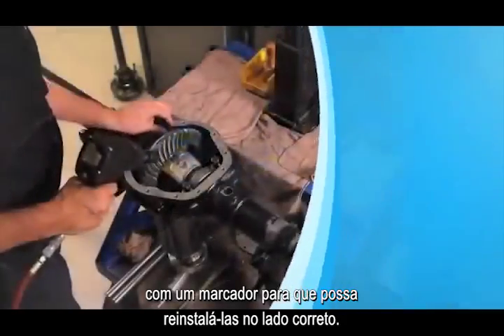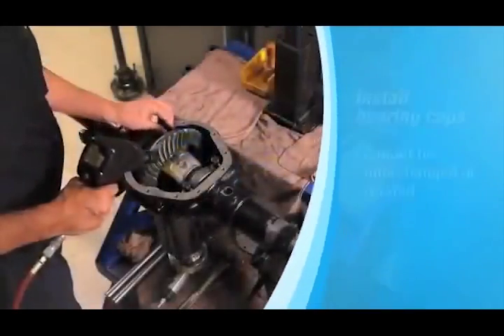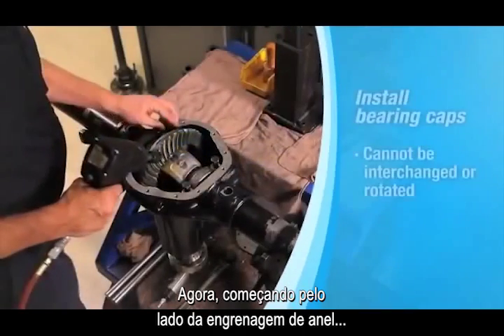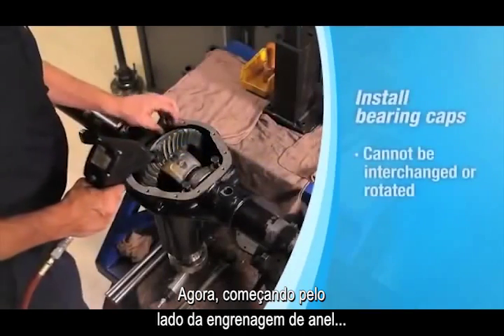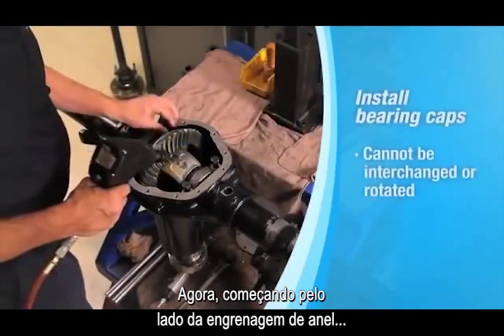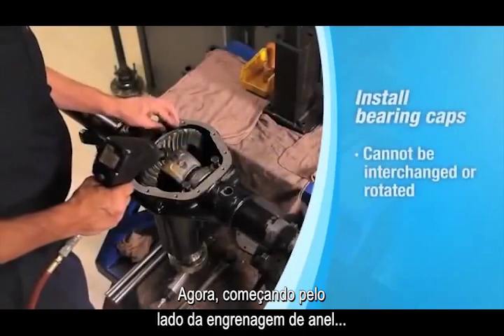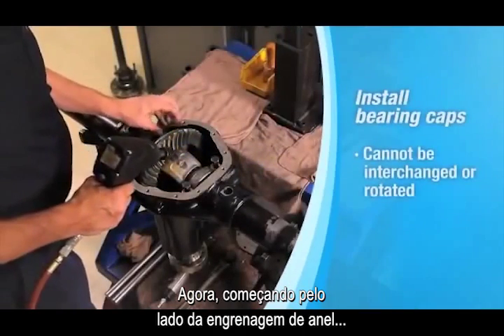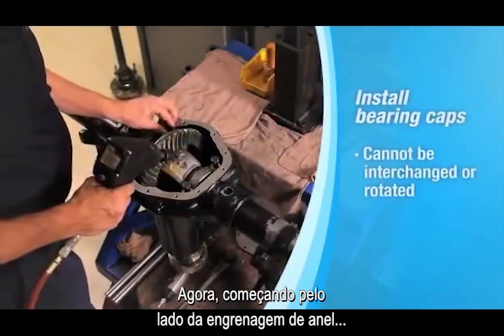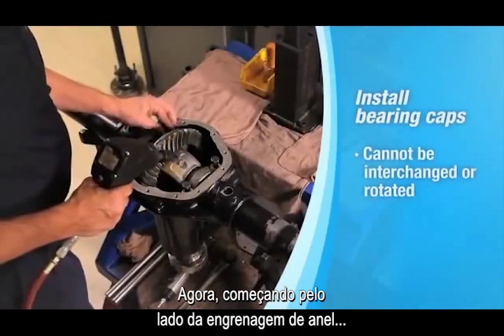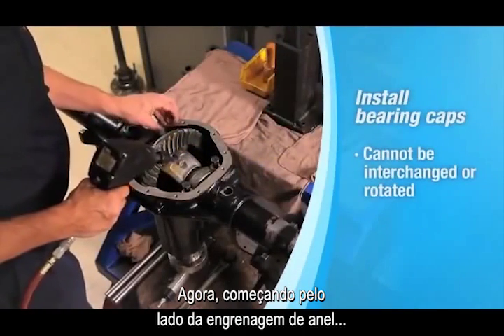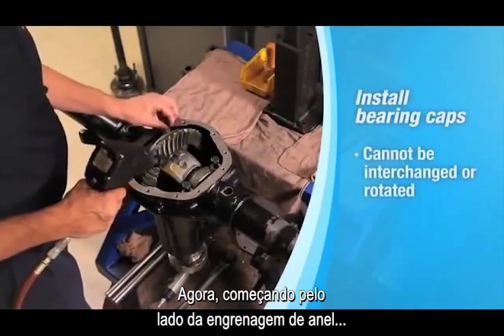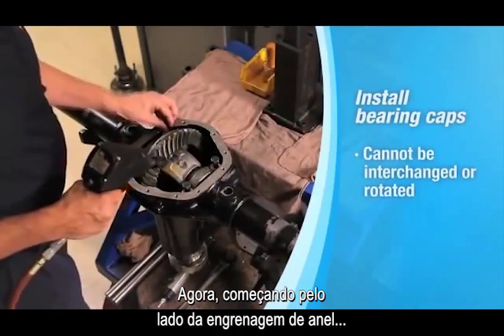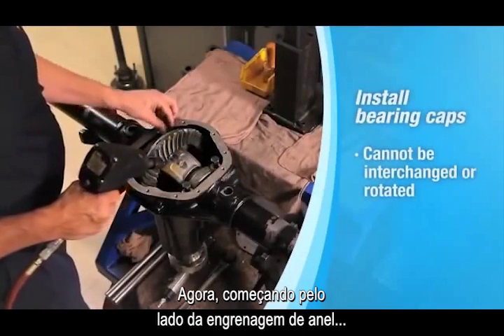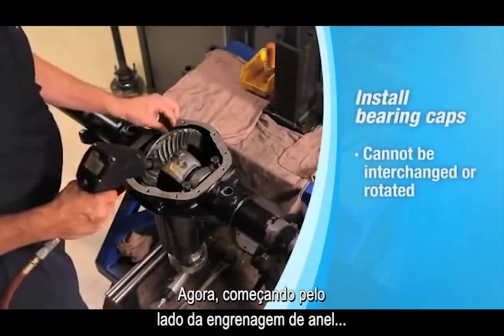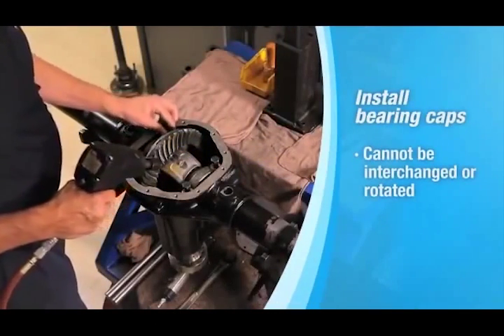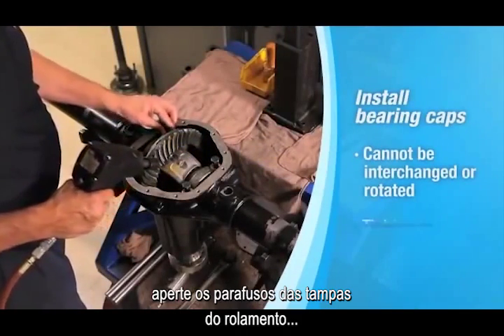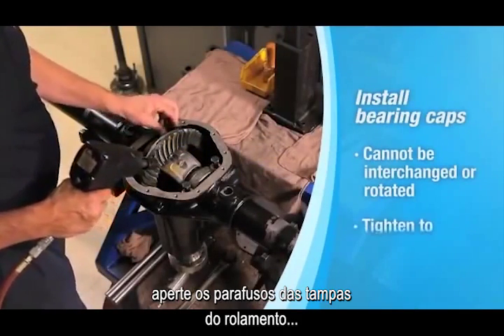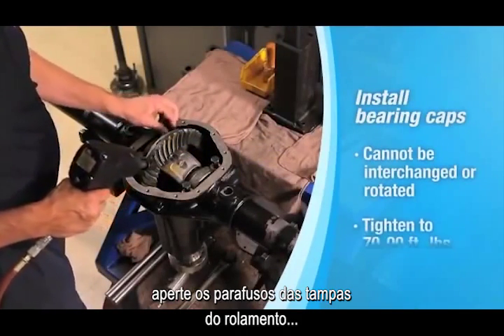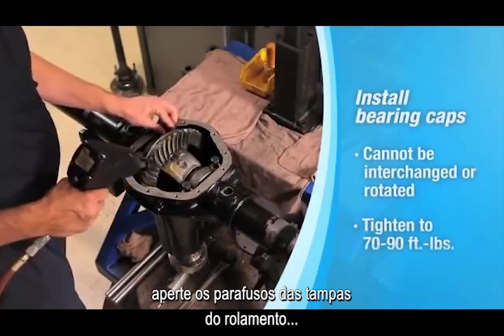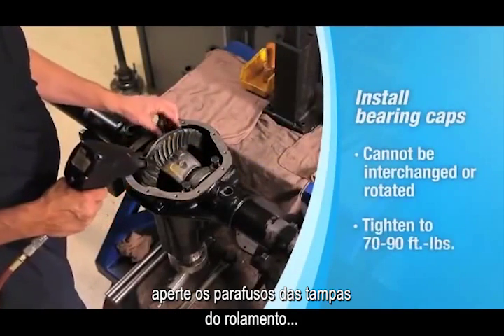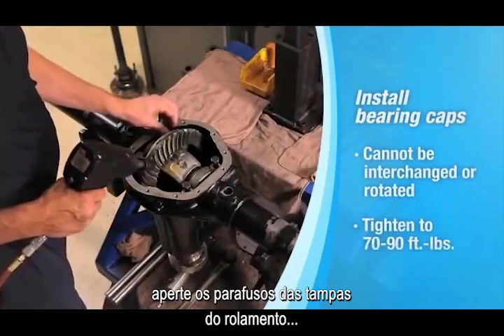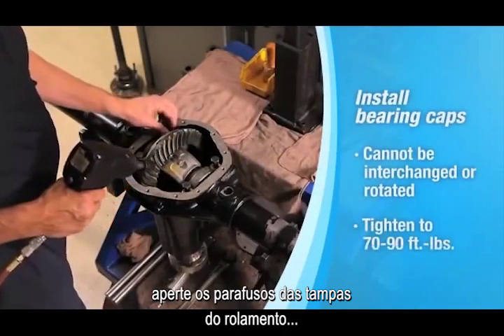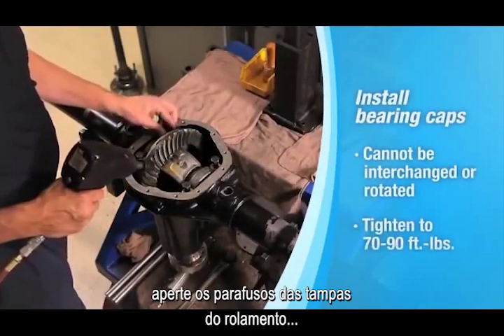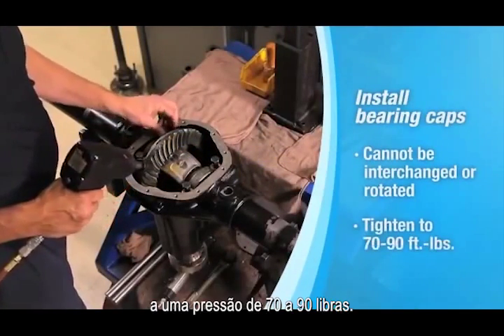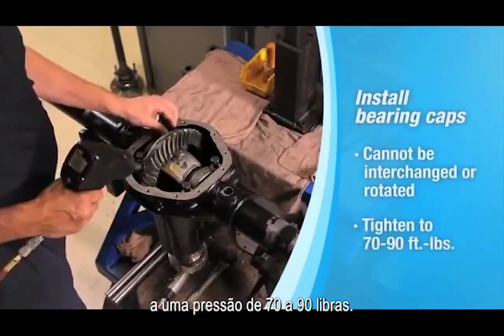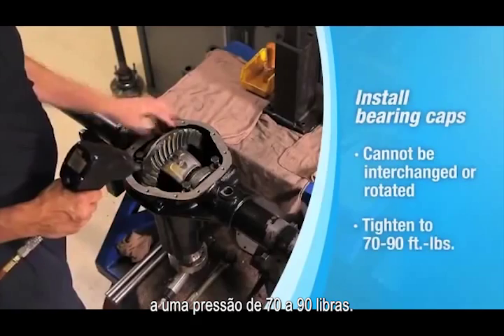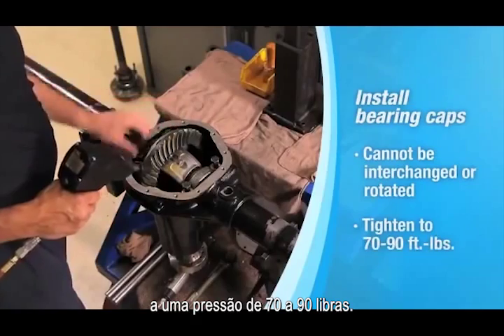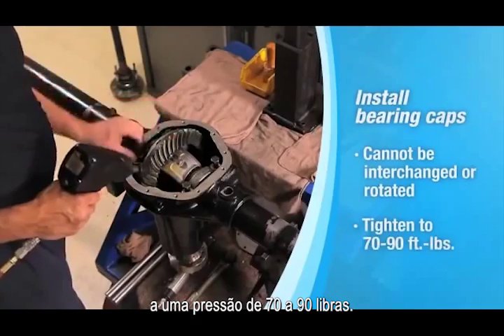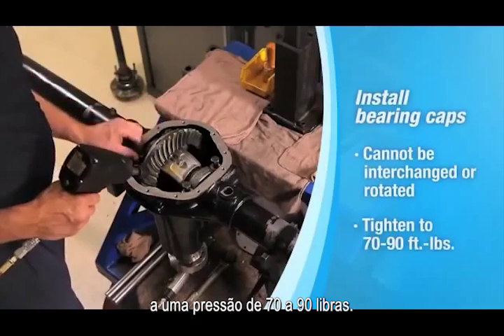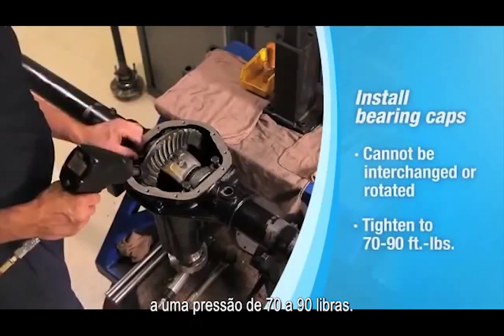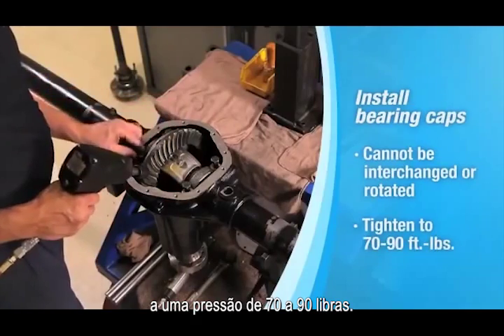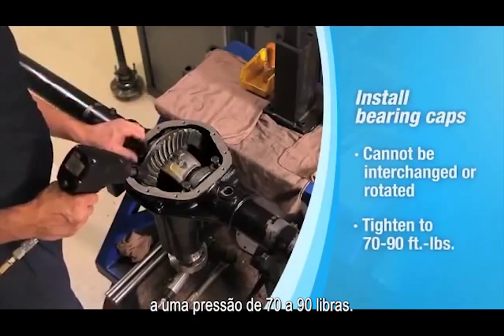Now, starting on the ring gear side, tighten the bearing cap bolts to 70 to 90 foot-pounds.